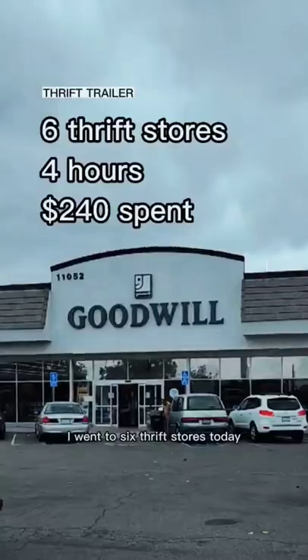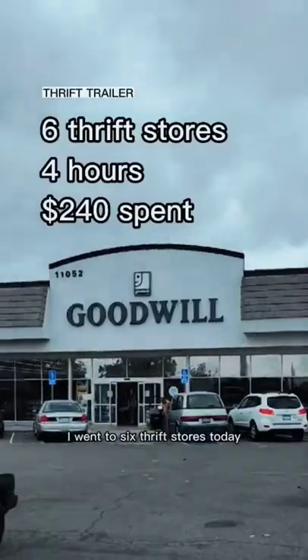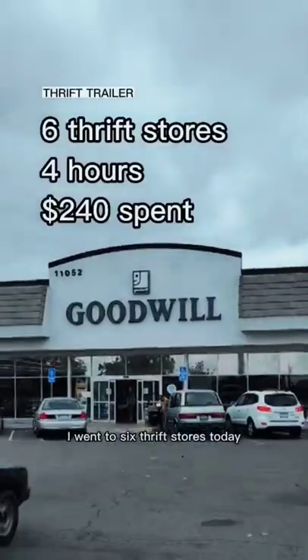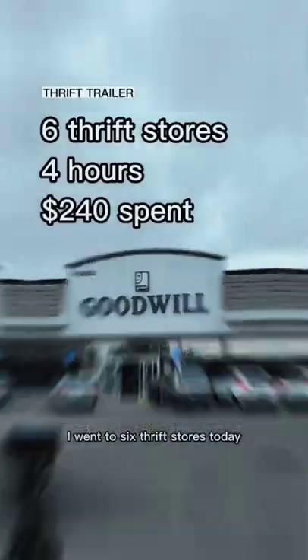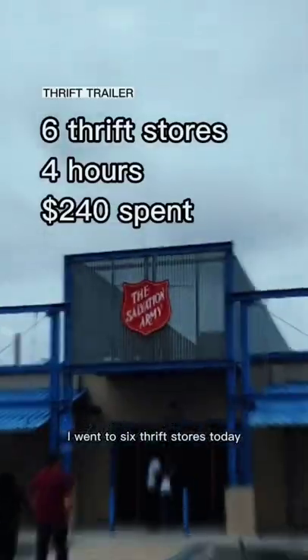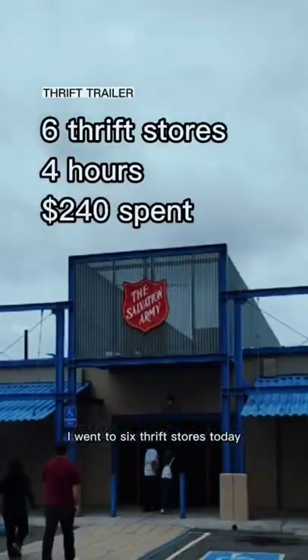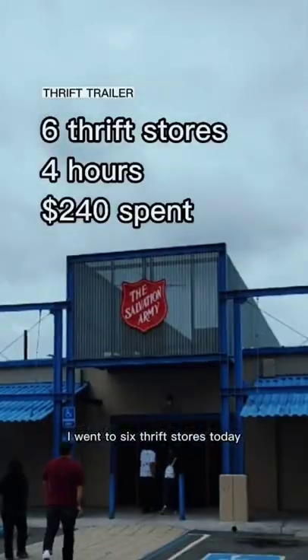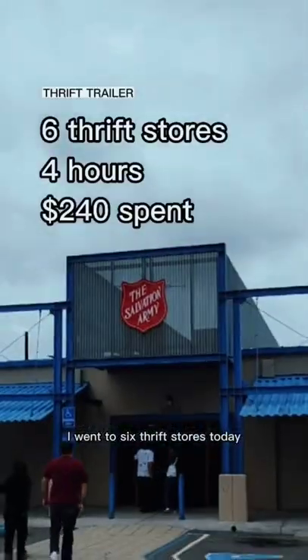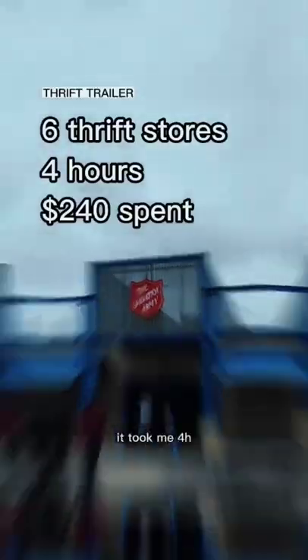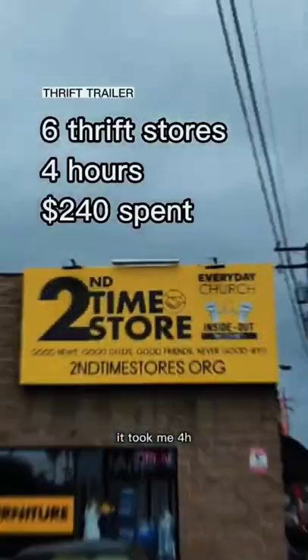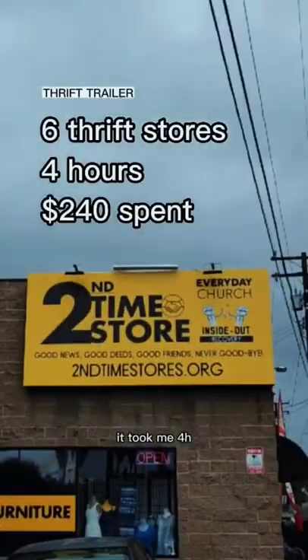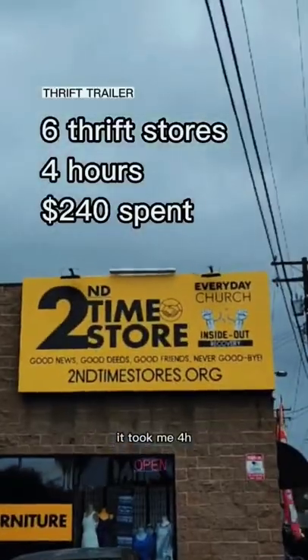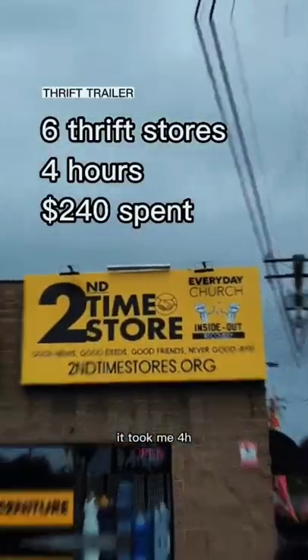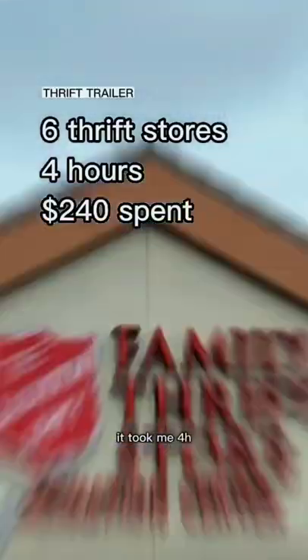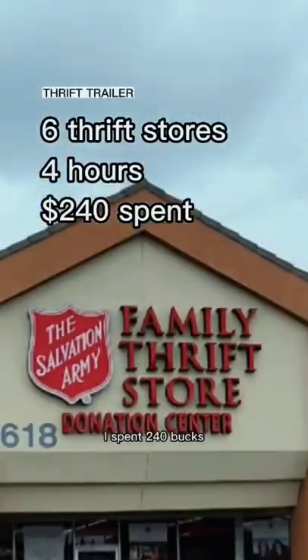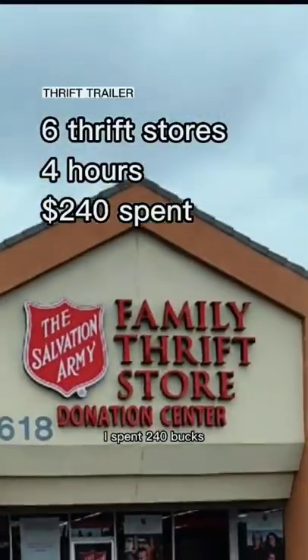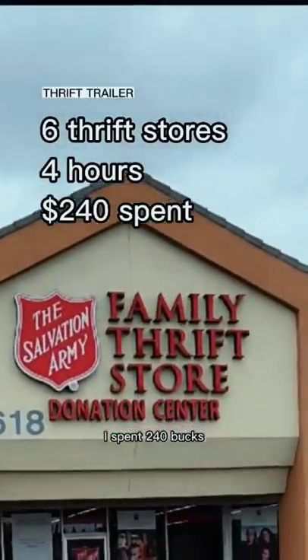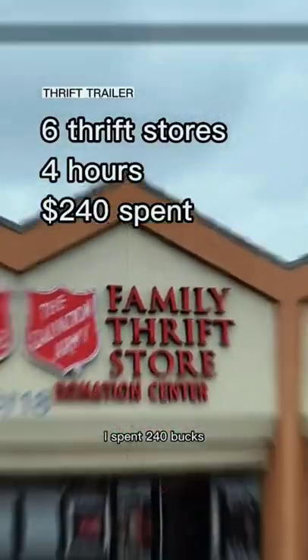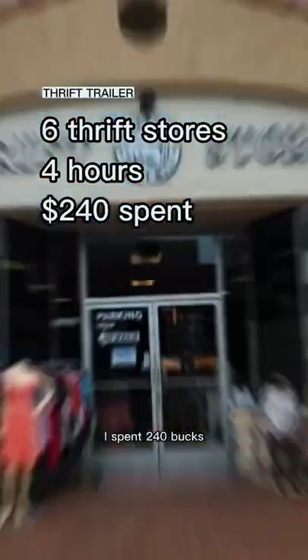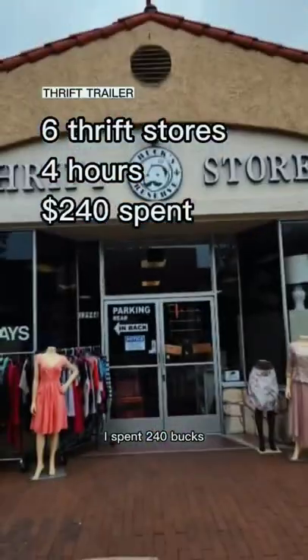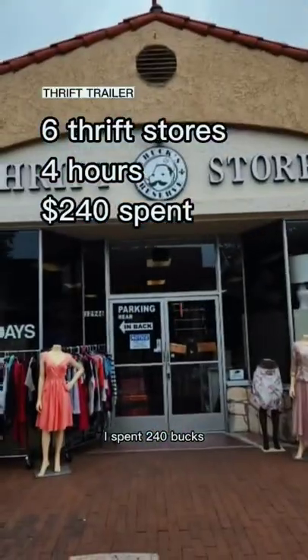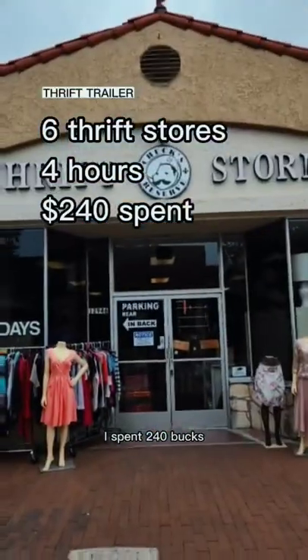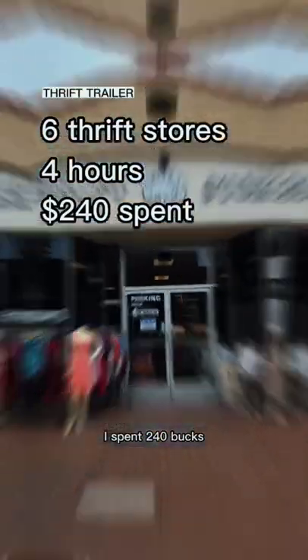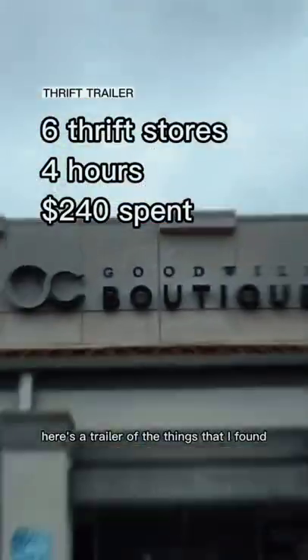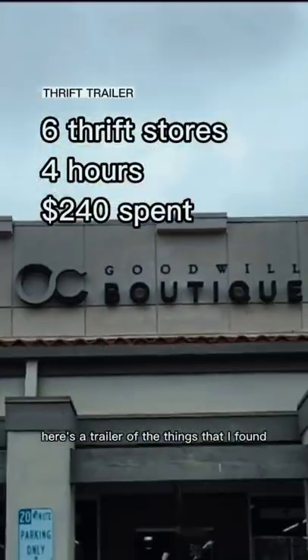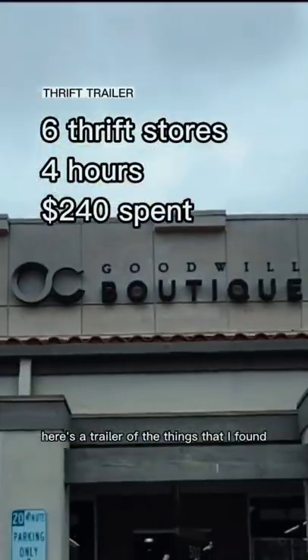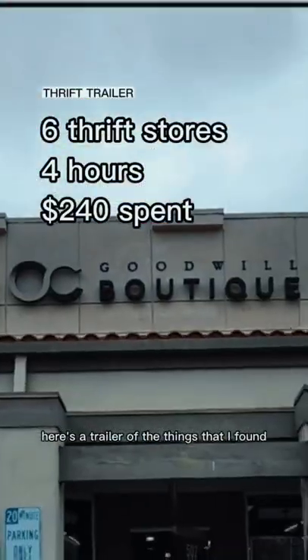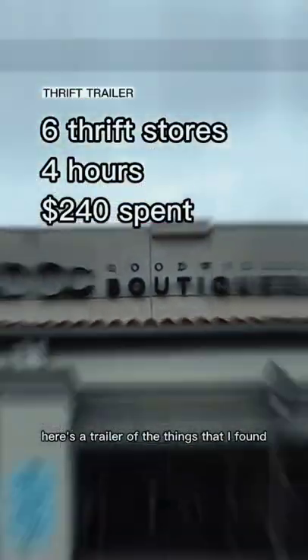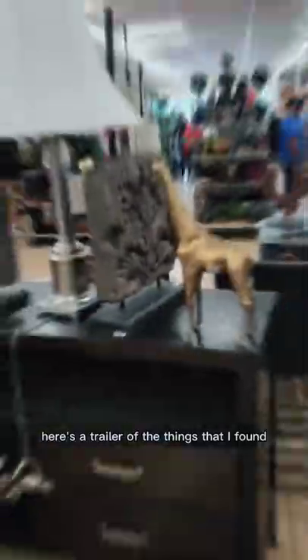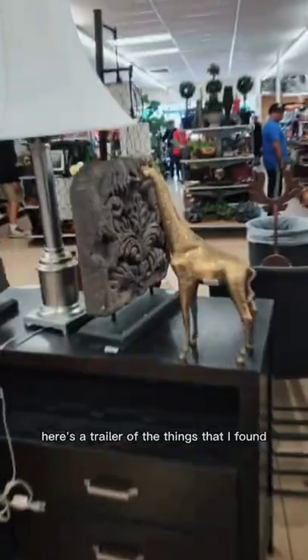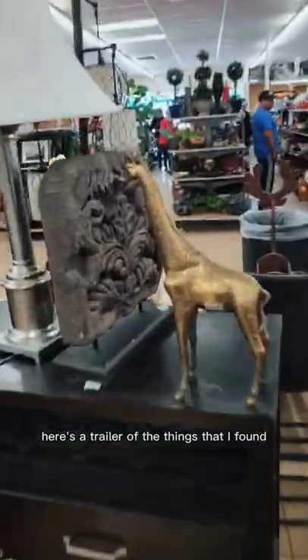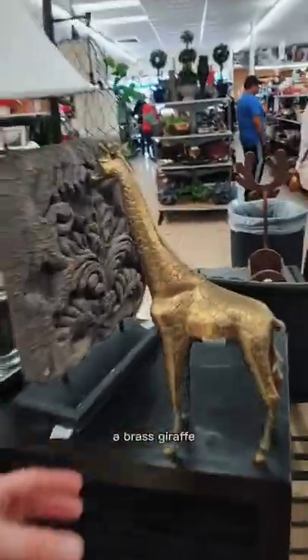I went to six fish stores today. It took me four hours. I spent 240 bucks. Here's a trailer of the things that I found.